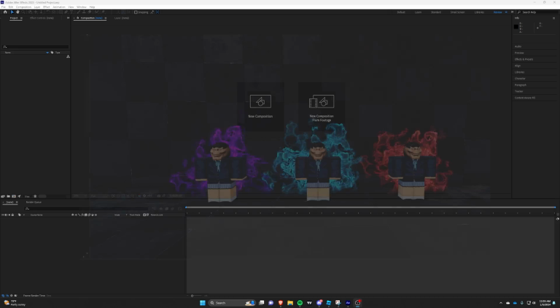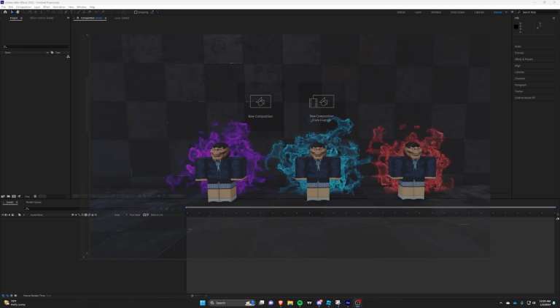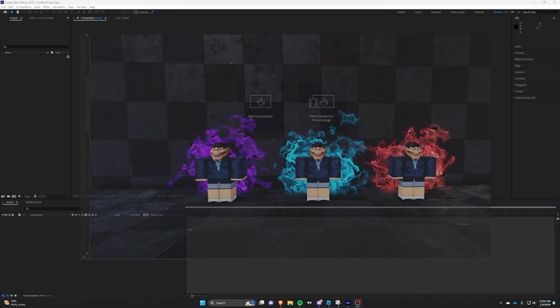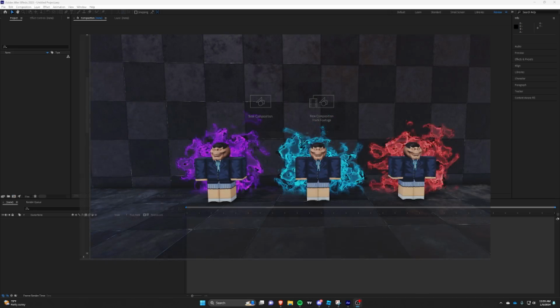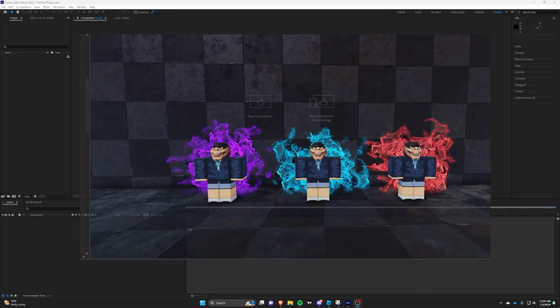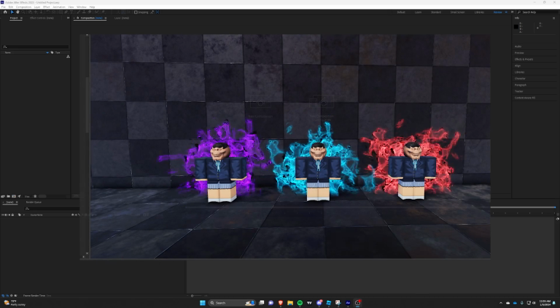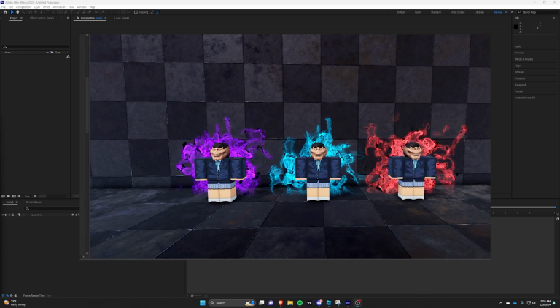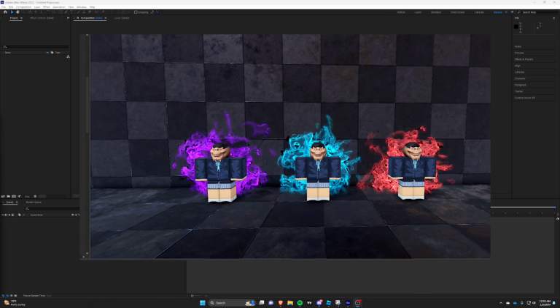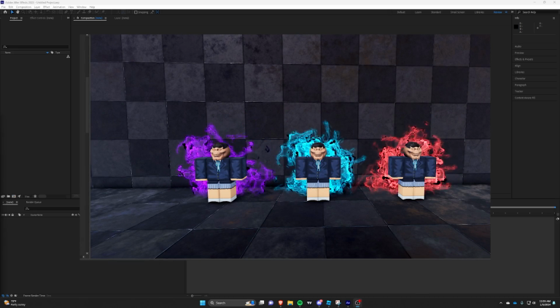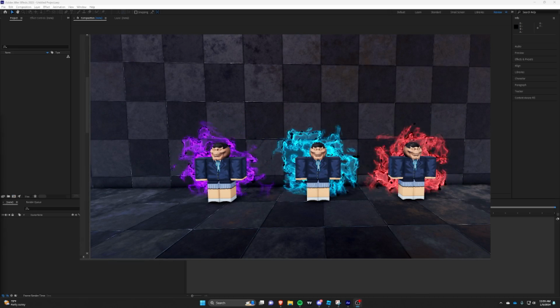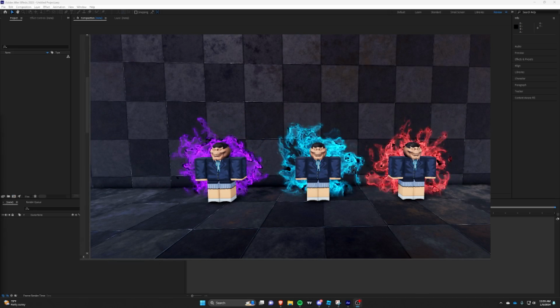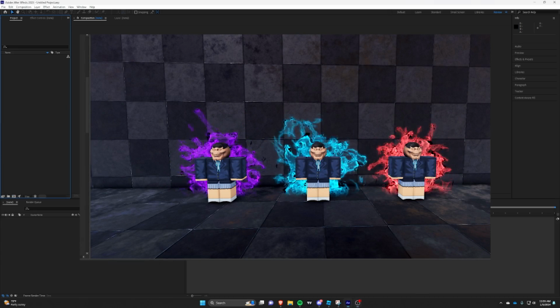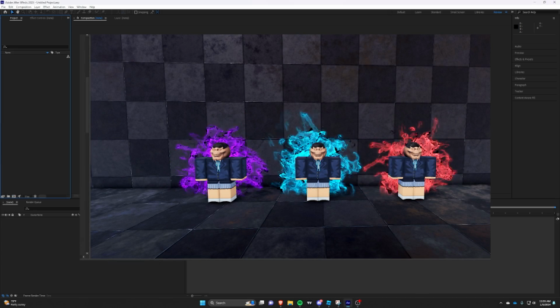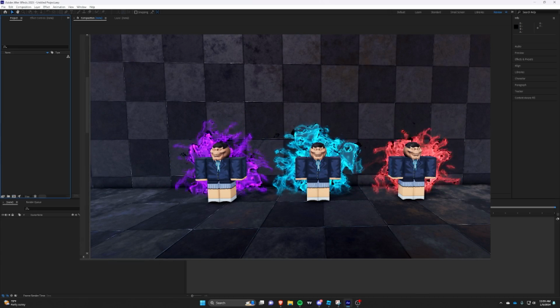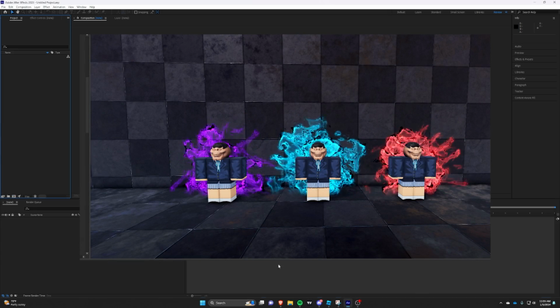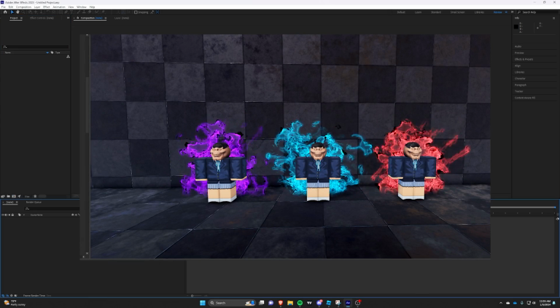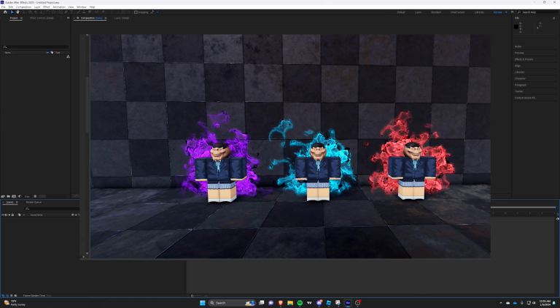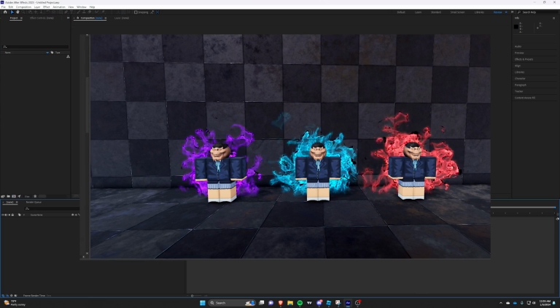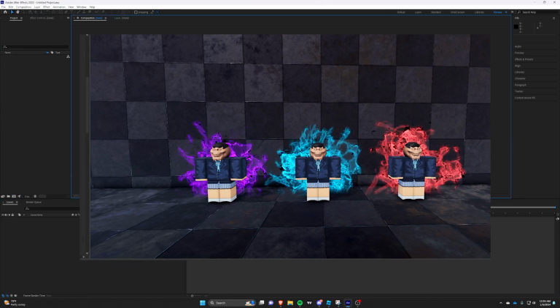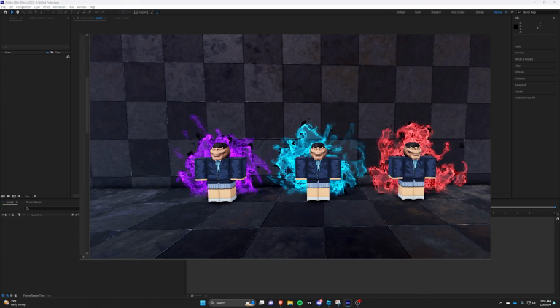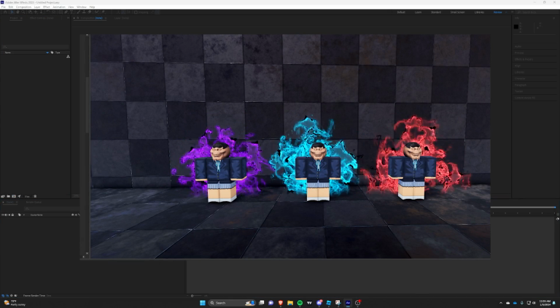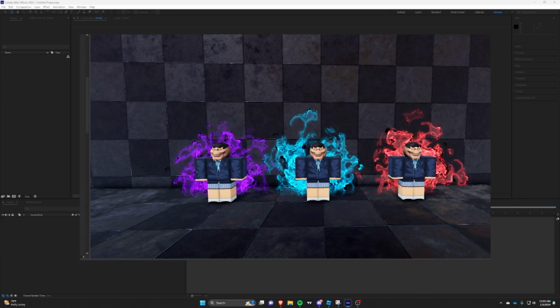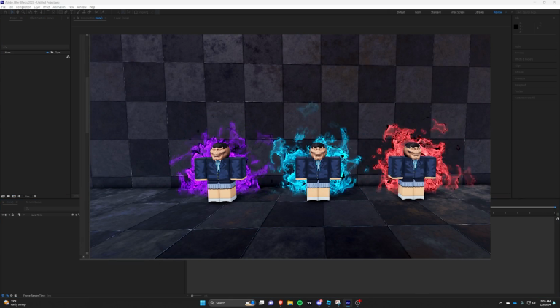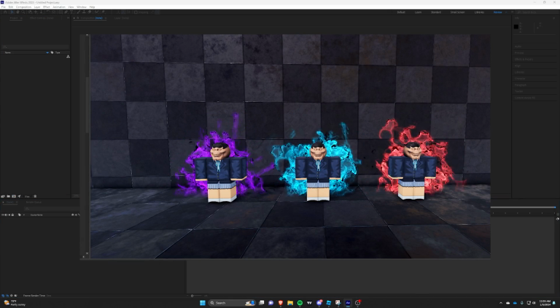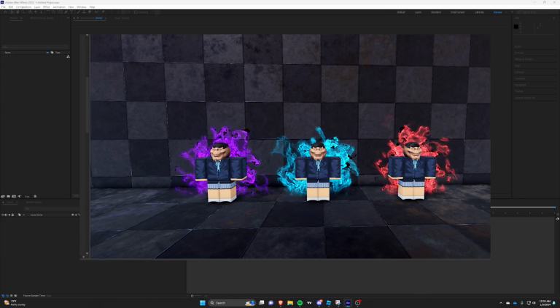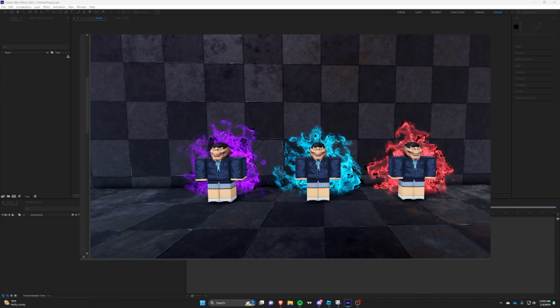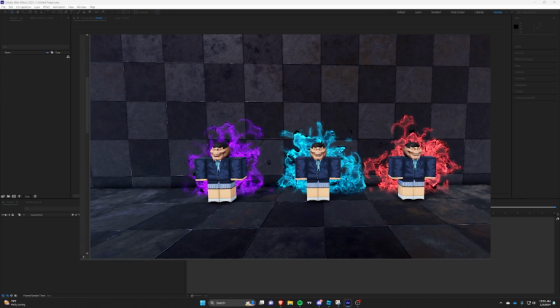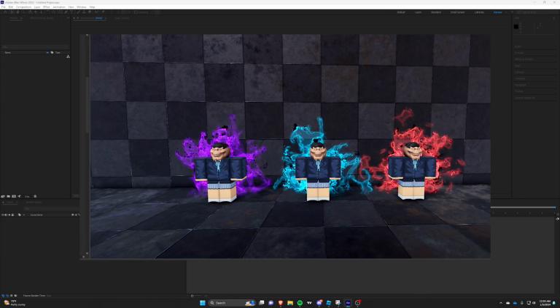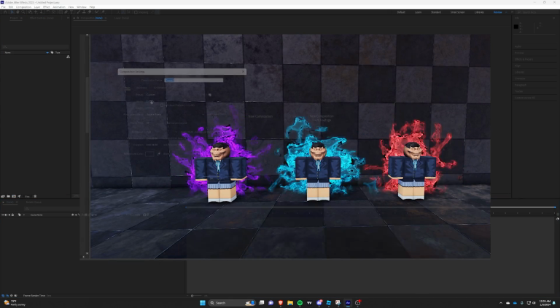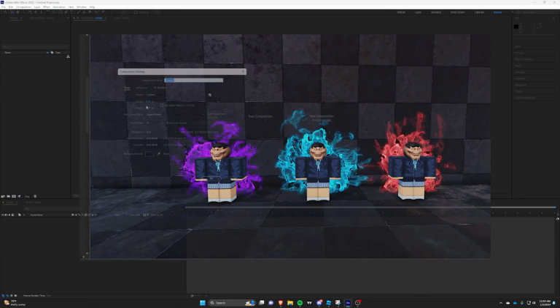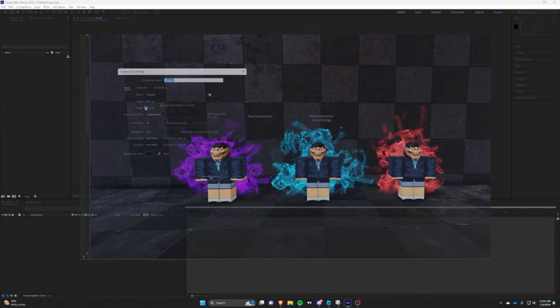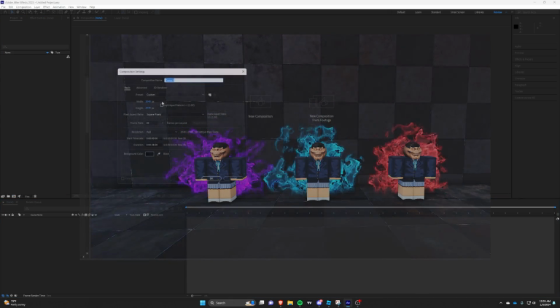Hi guys, it's Pleb. Today I will show you how to make an awesome Jujutsu Kaisen texture on After Effects.